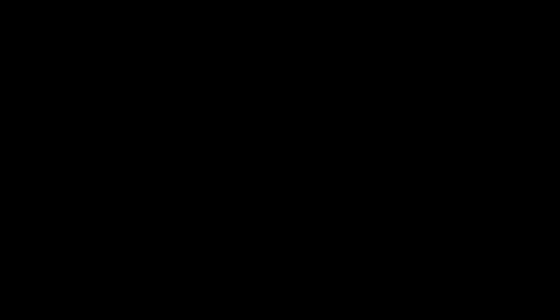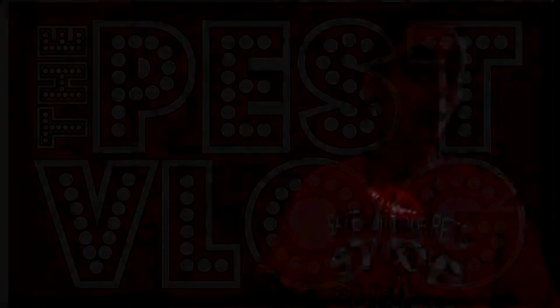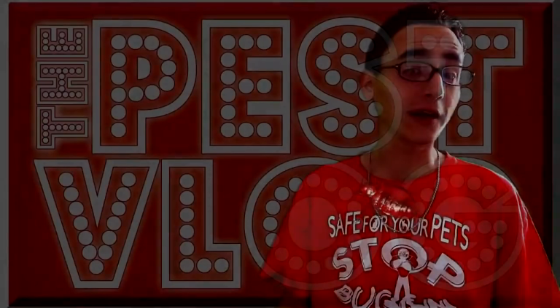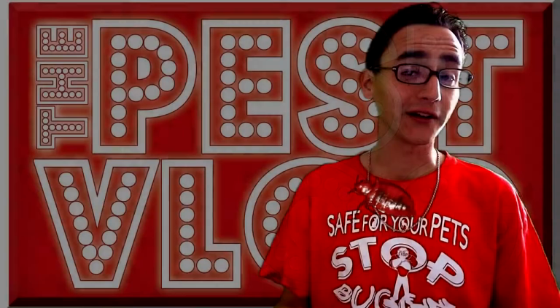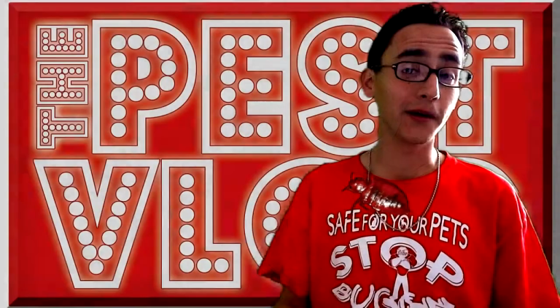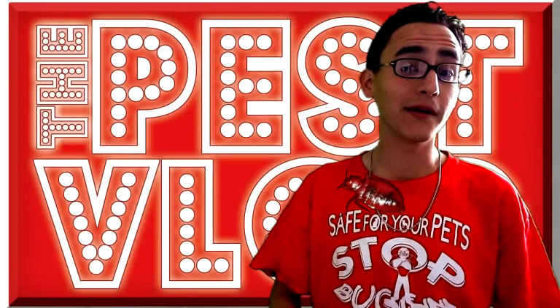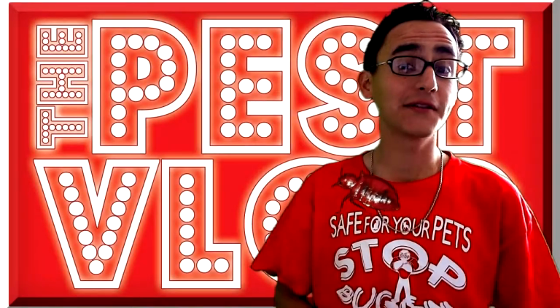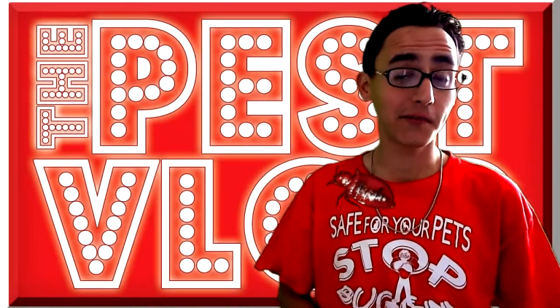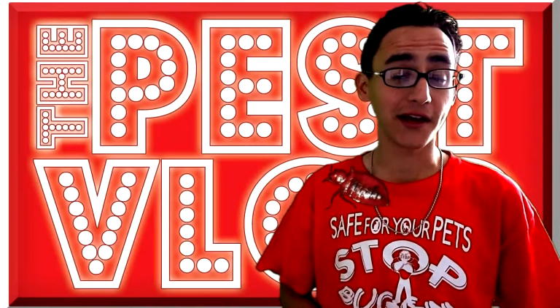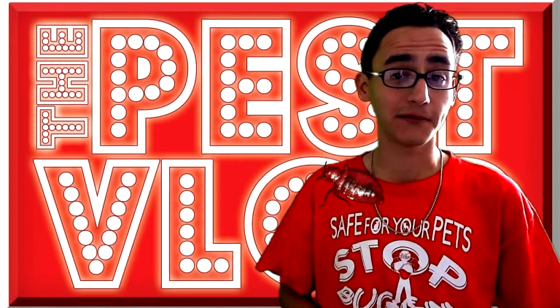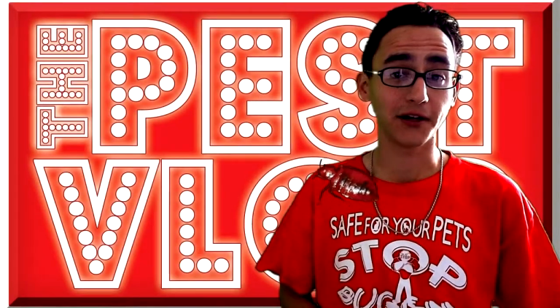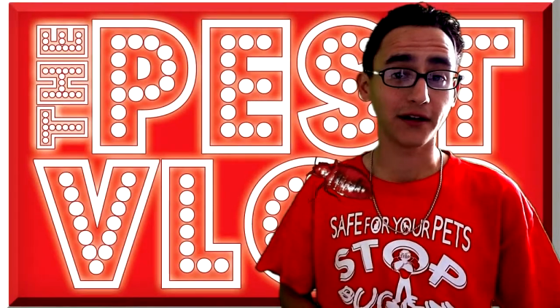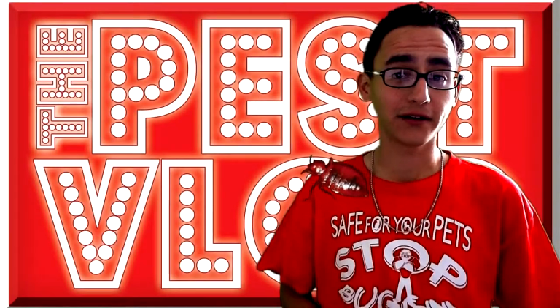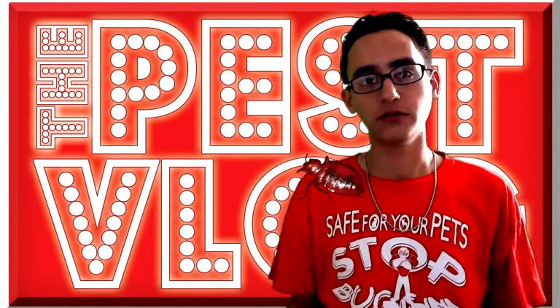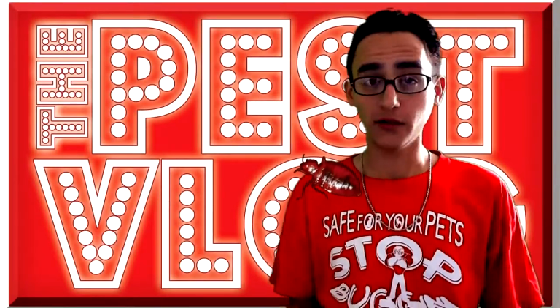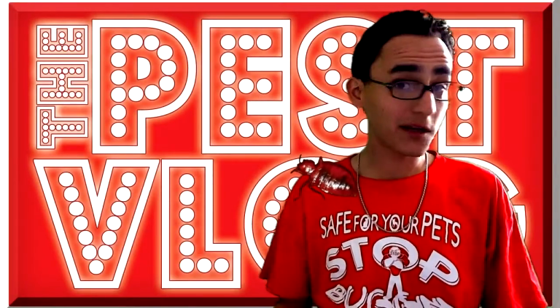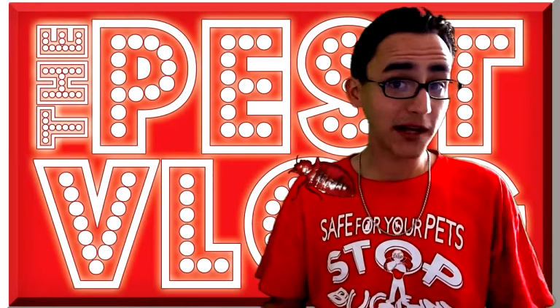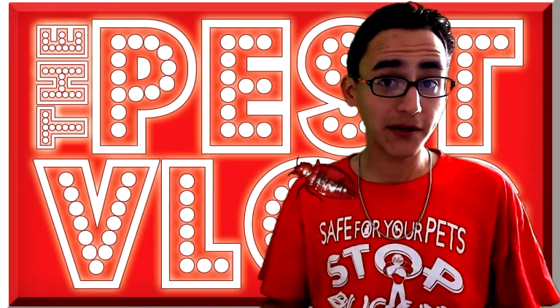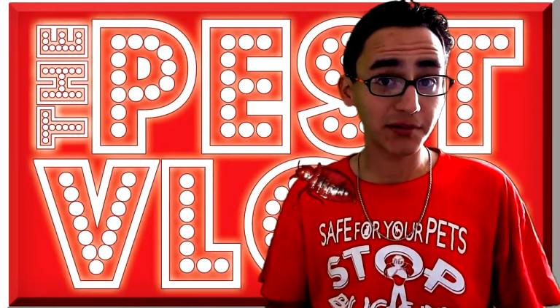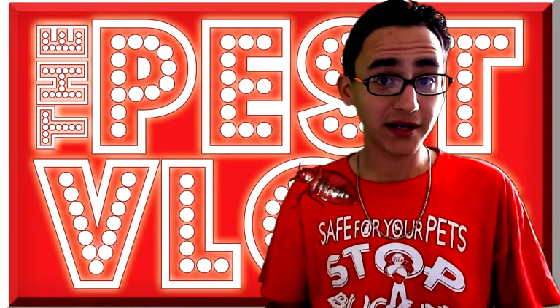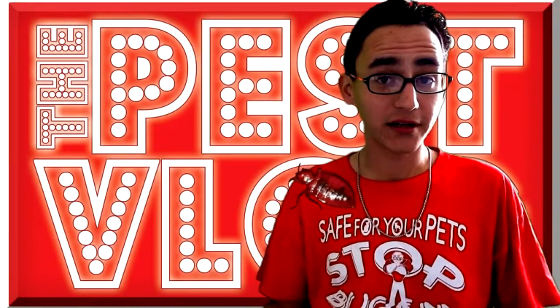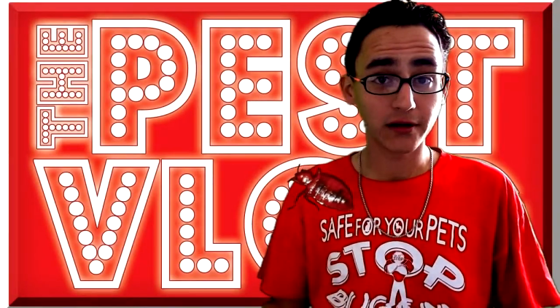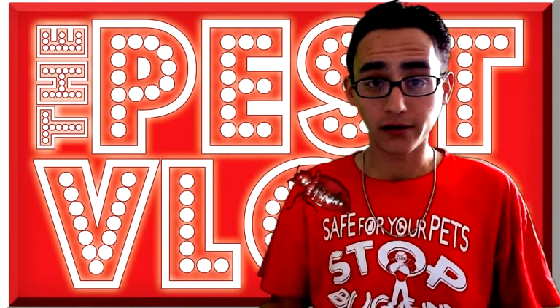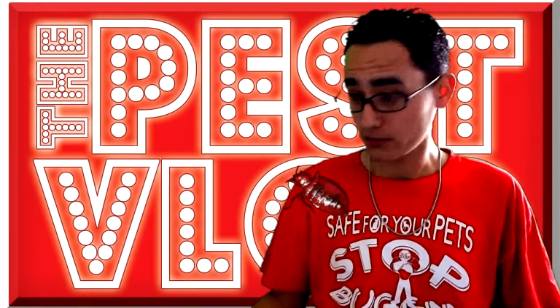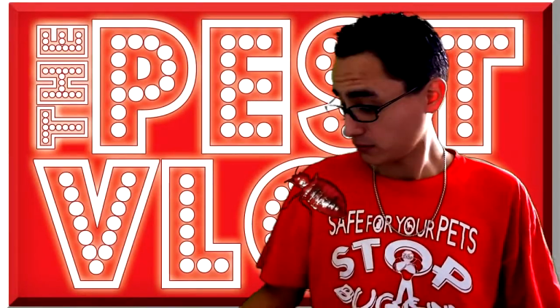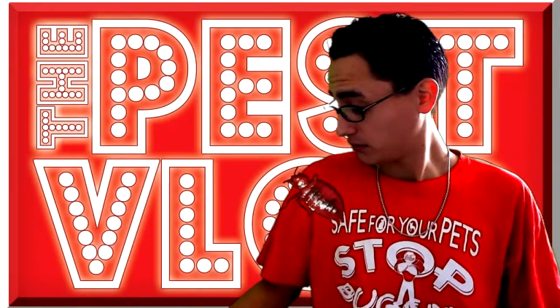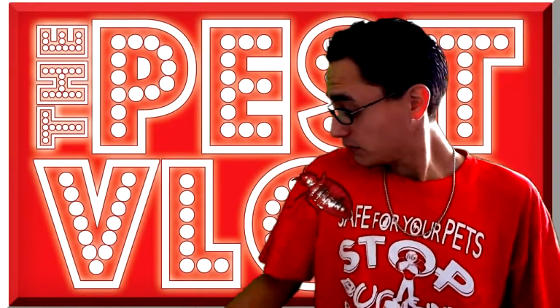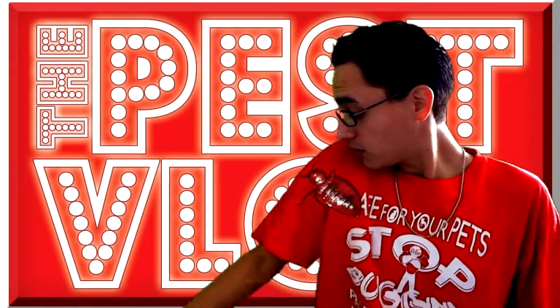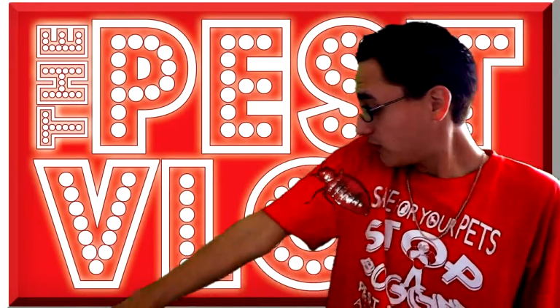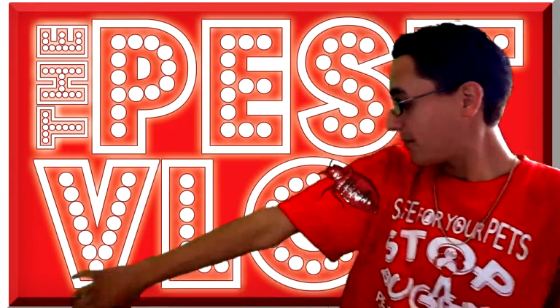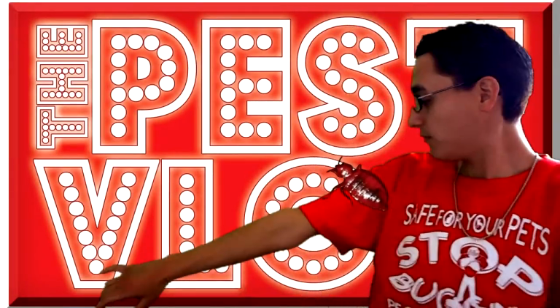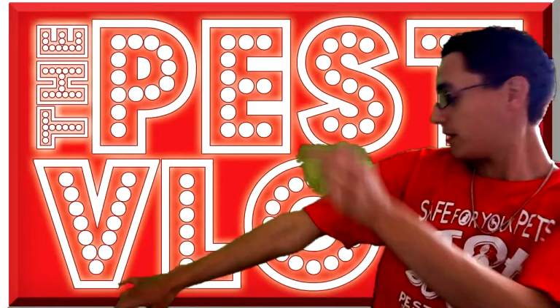Welcome to Best Vlog. Don't let the bad bugs bite. Oh crap, they're real.